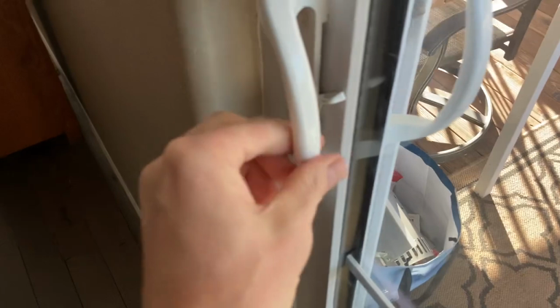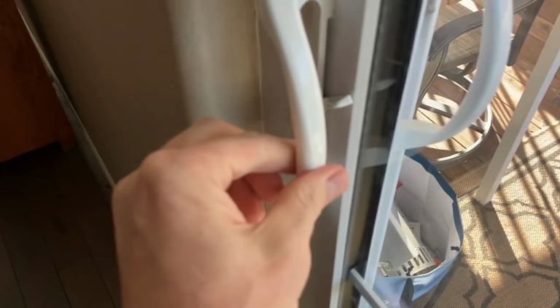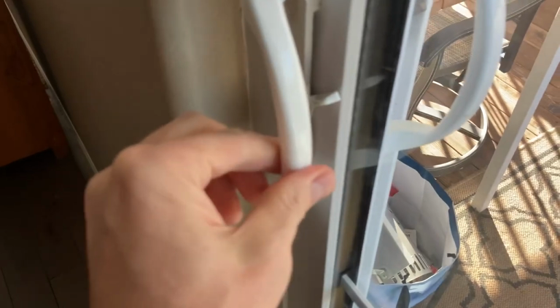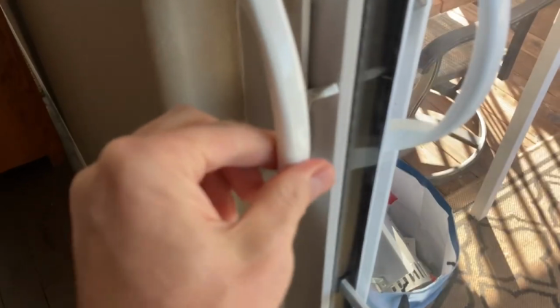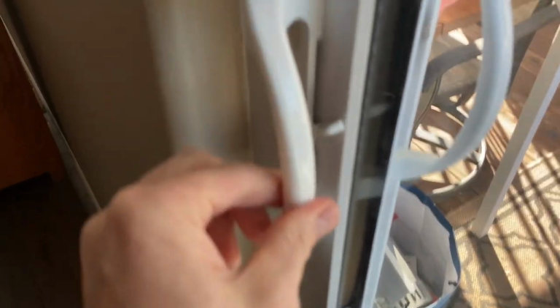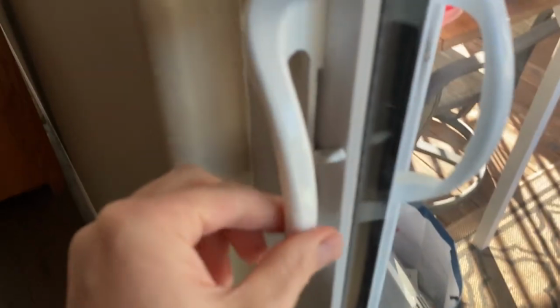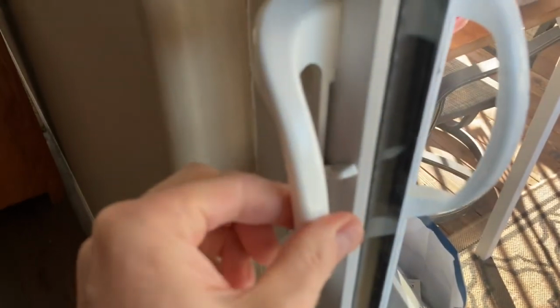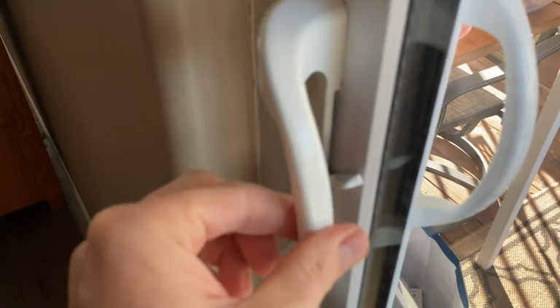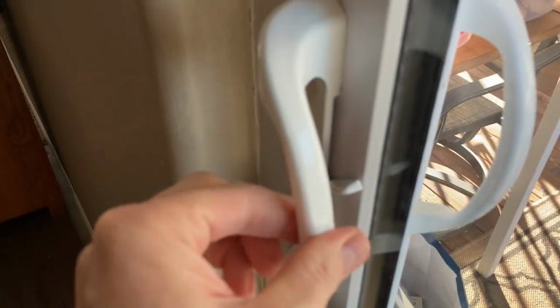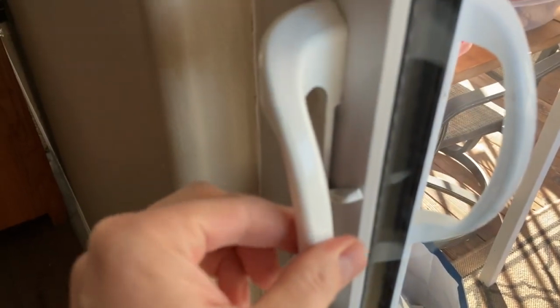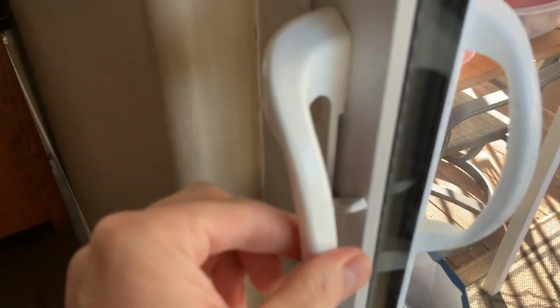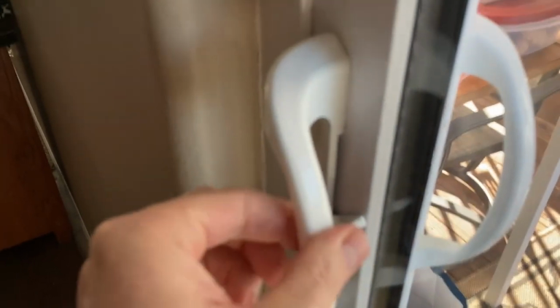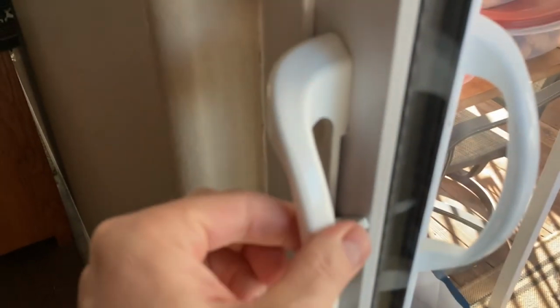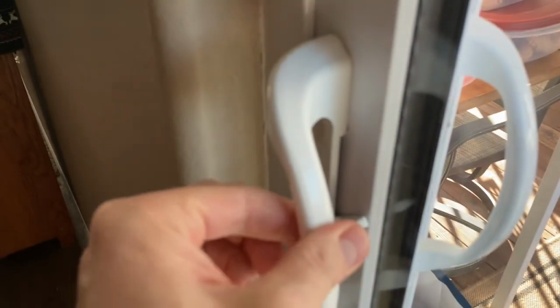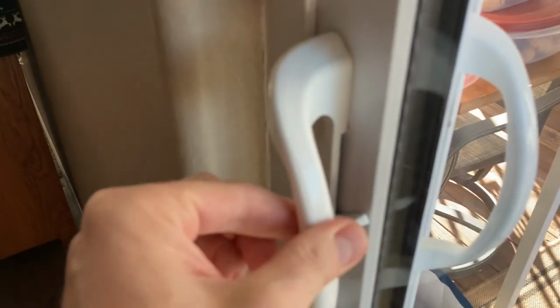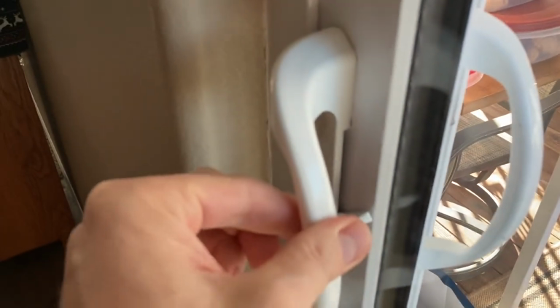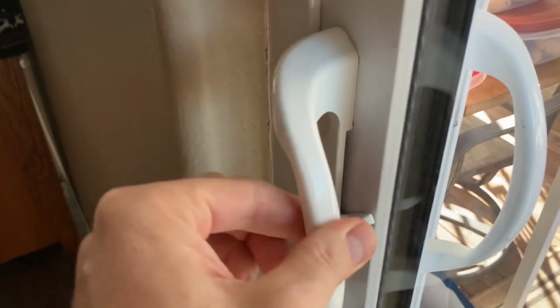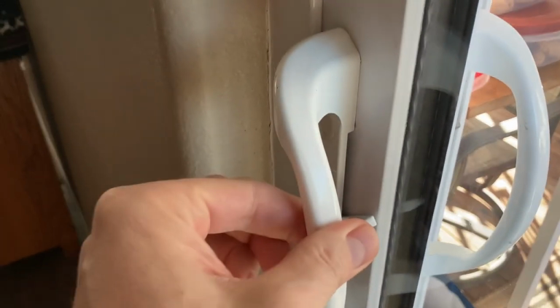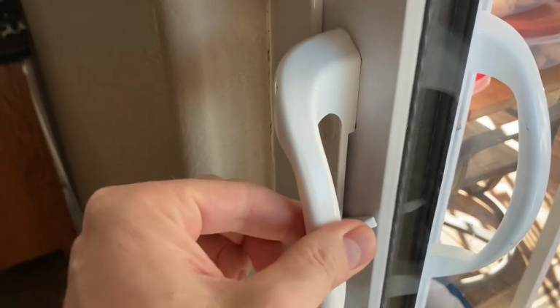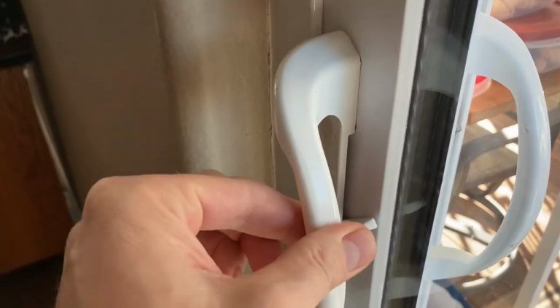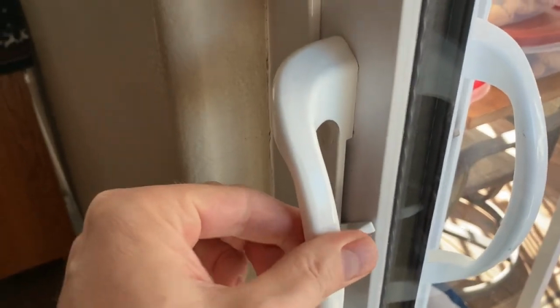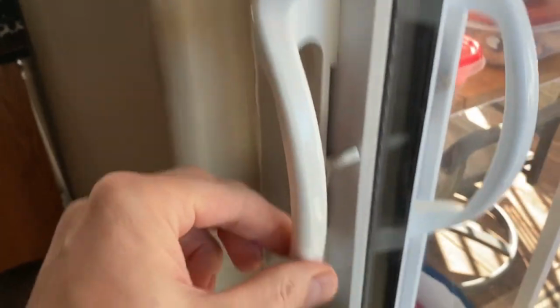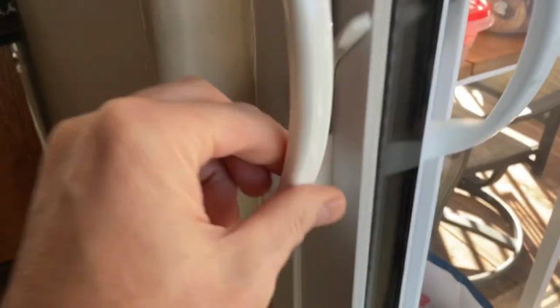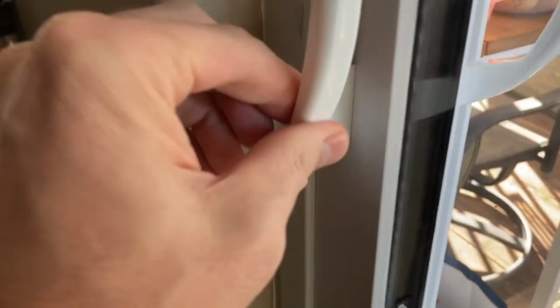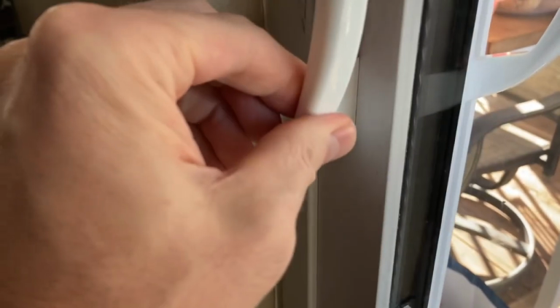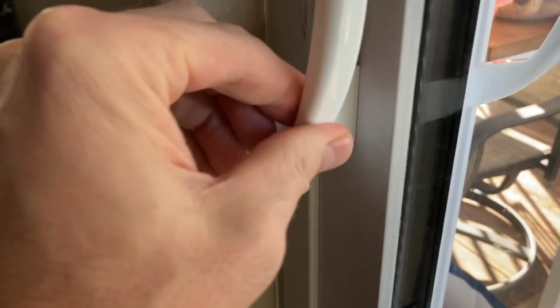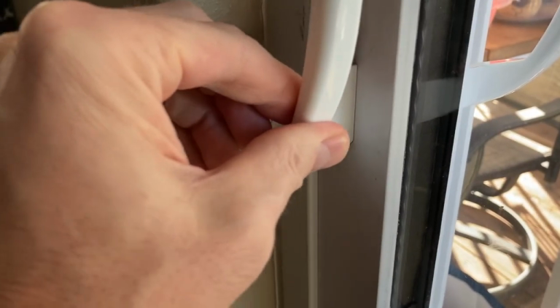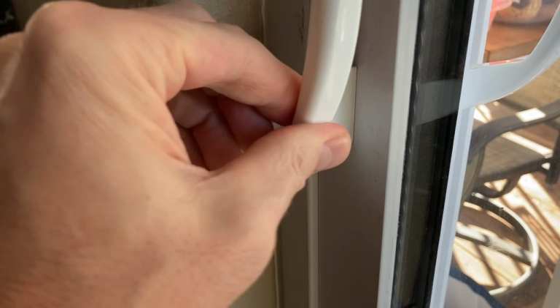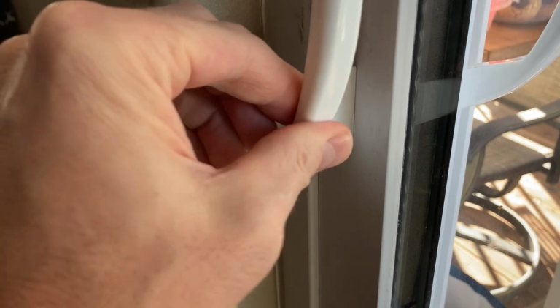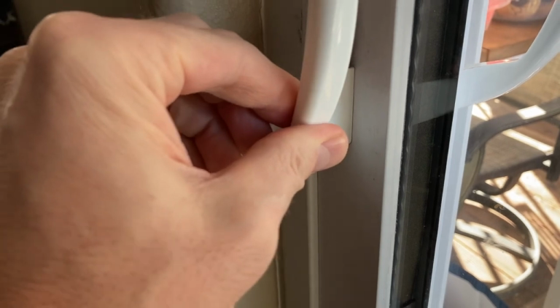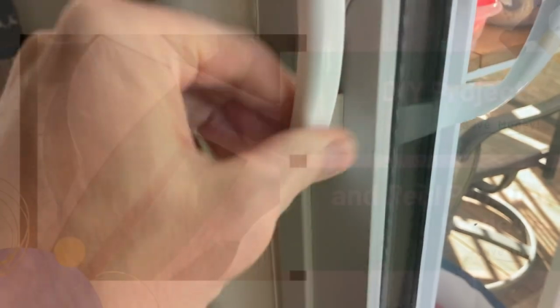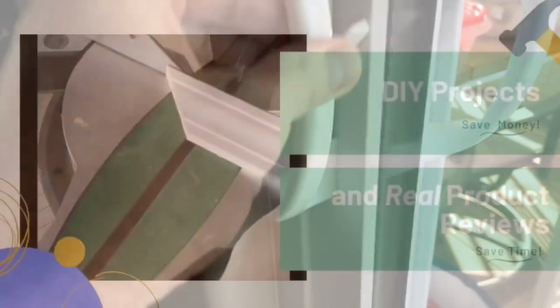Can you see this wobbly handle on the glass sliding door? That's no good. I'm going to show you how I fixed it.